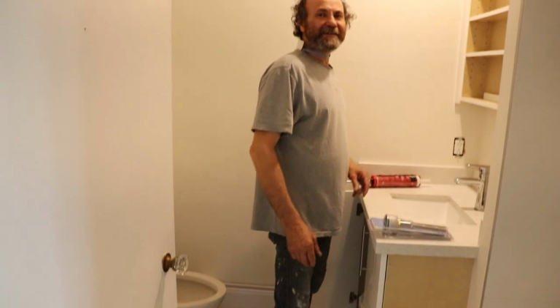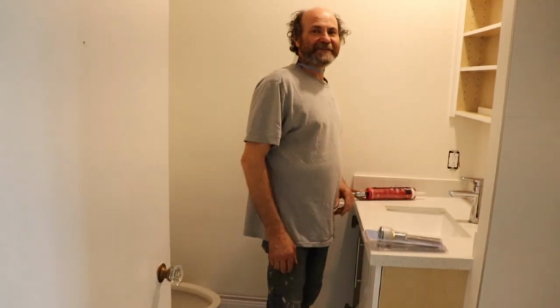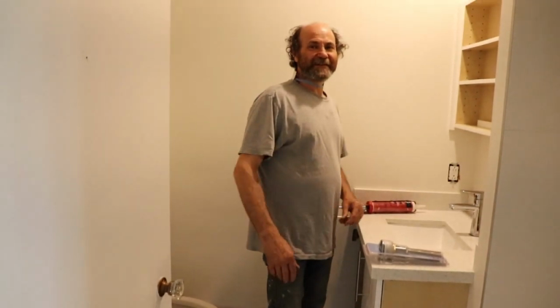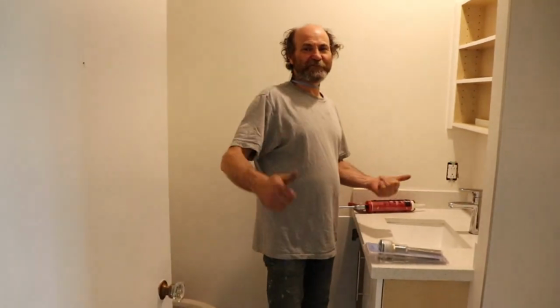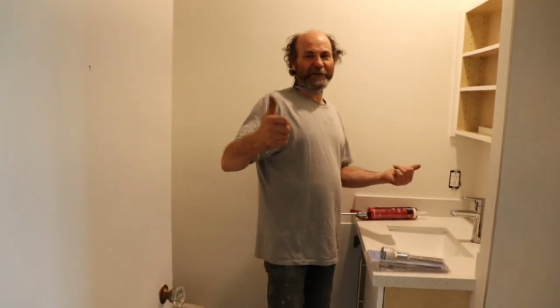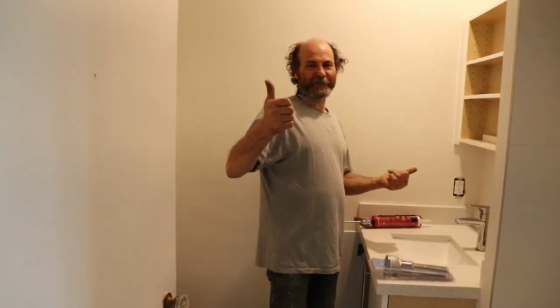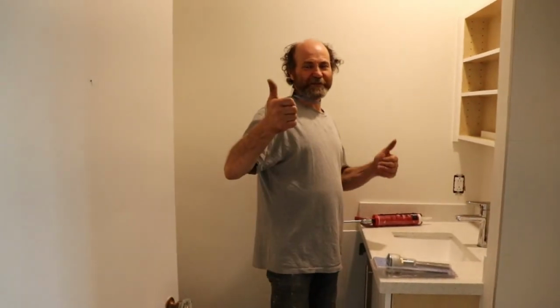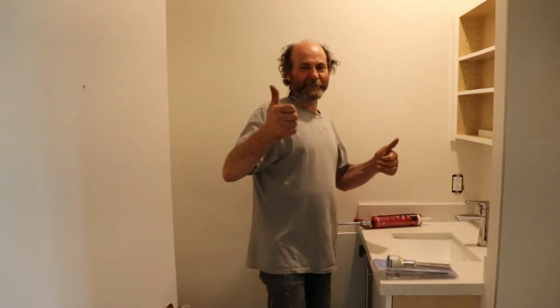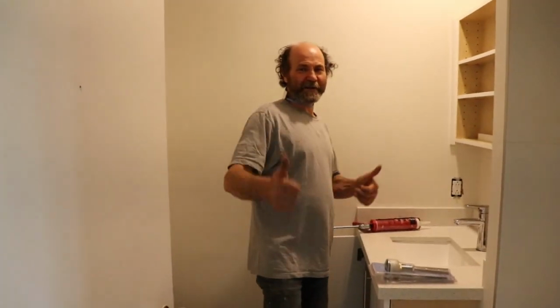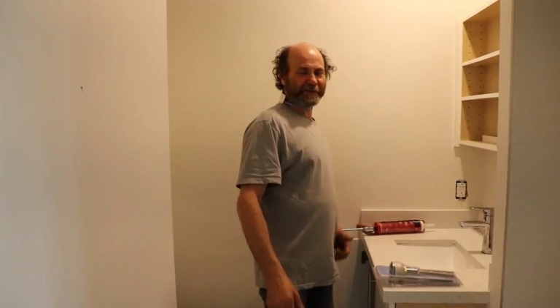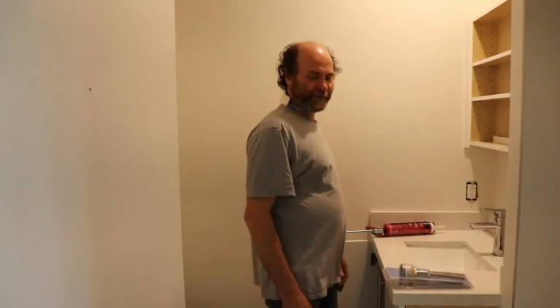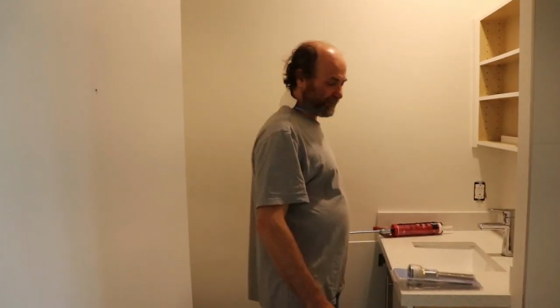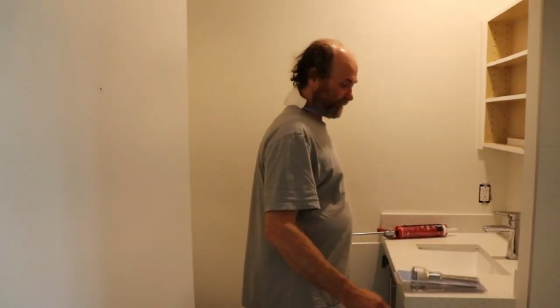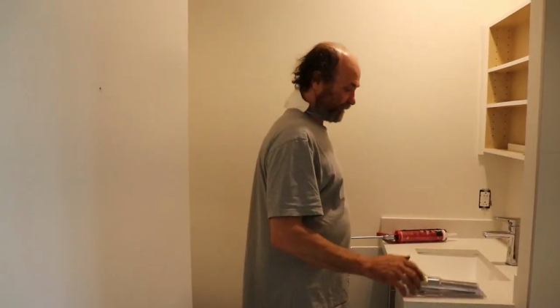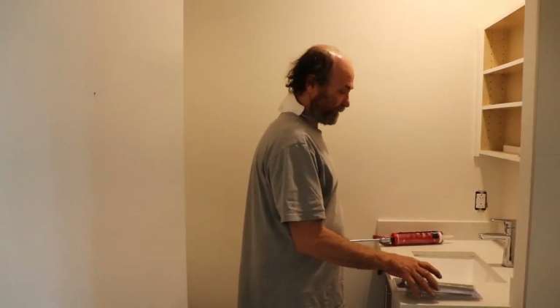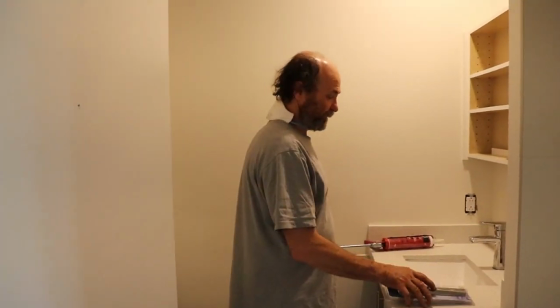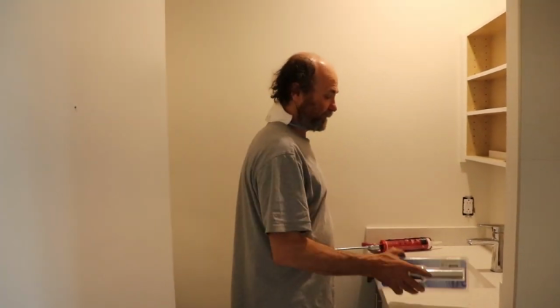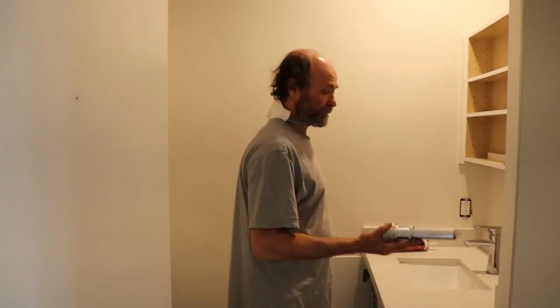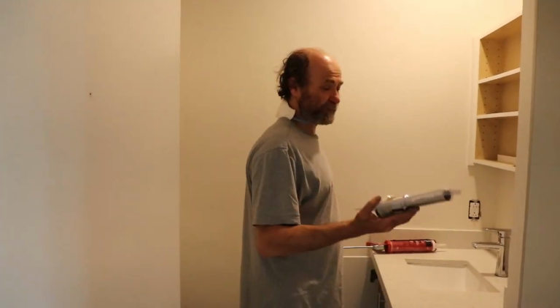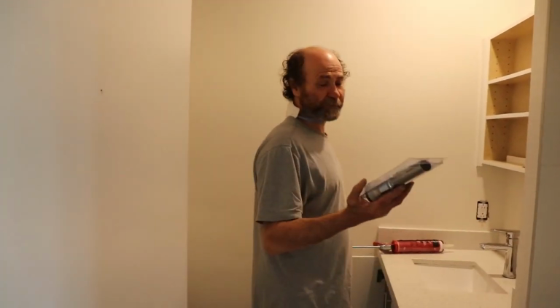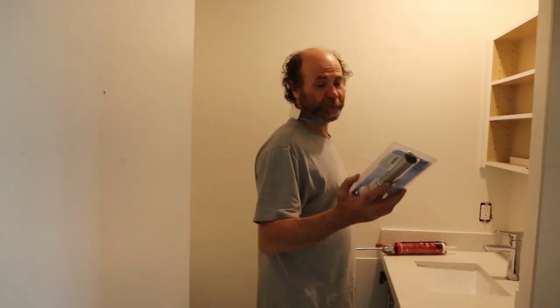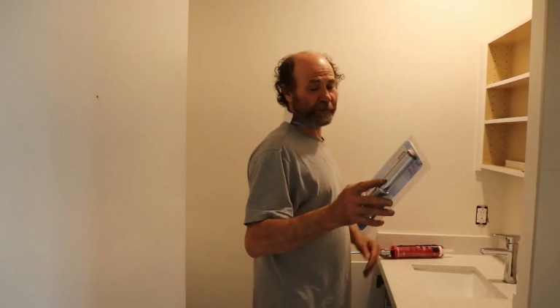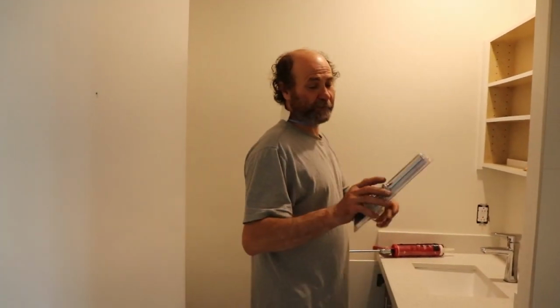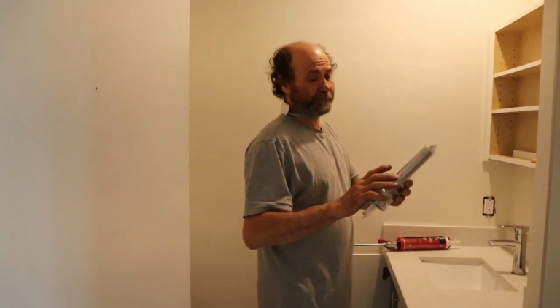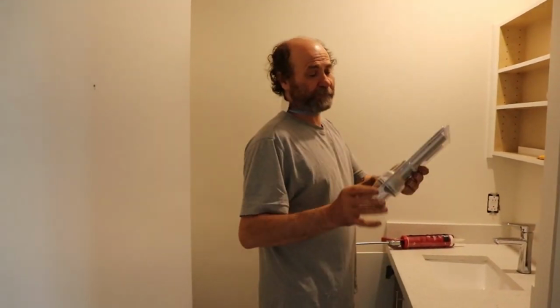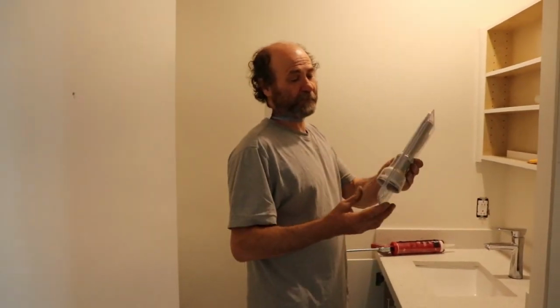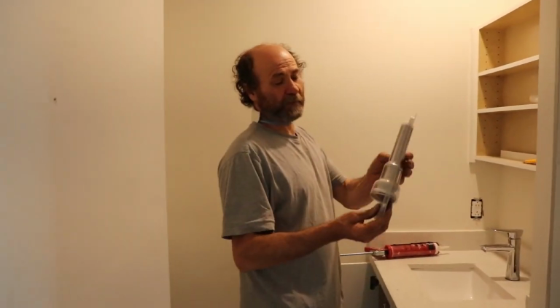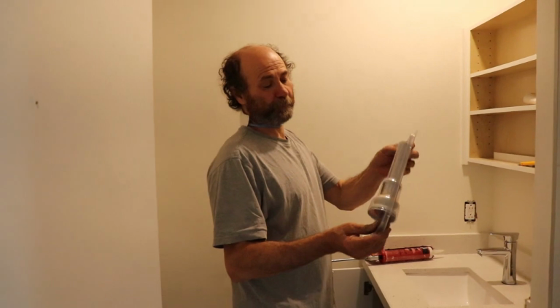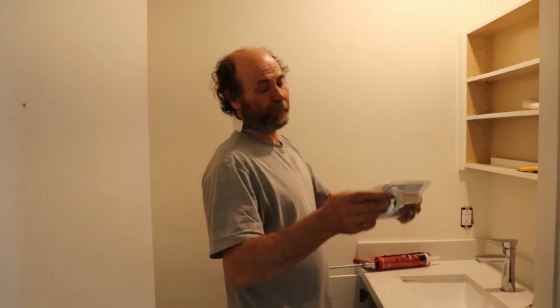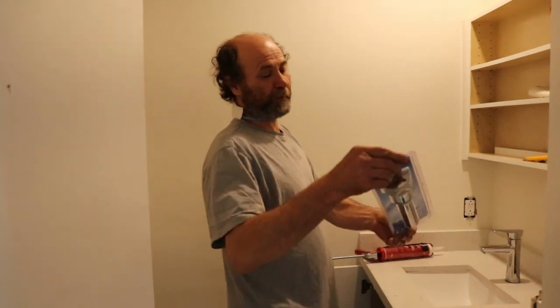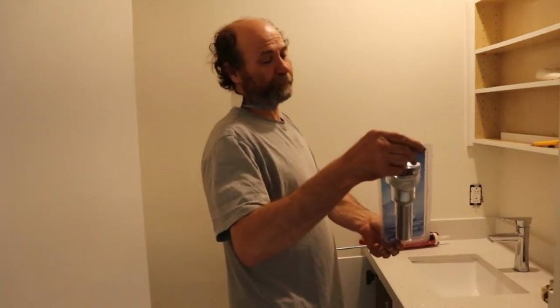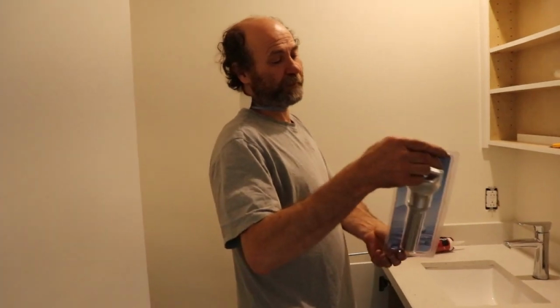Hello my friends, Bayani here. In this video I'm just gonna show you again how to install a pop-up dryer.